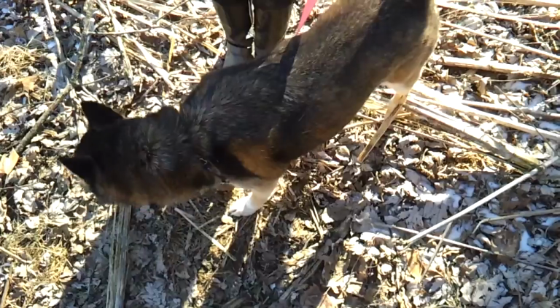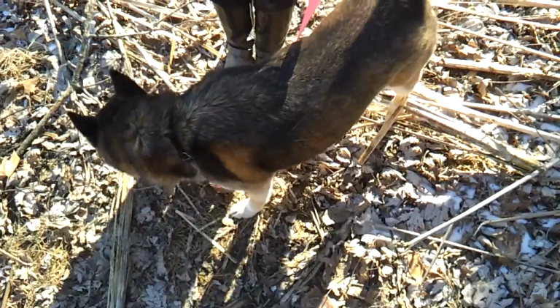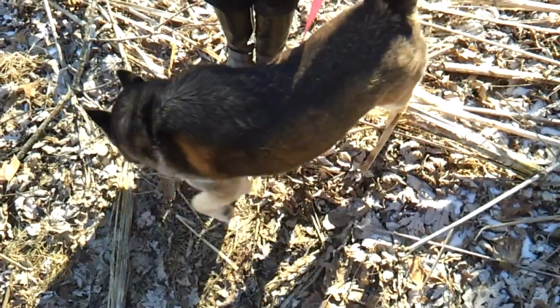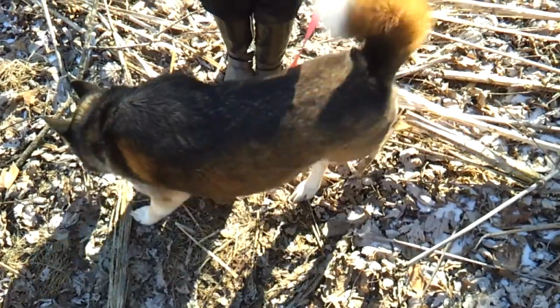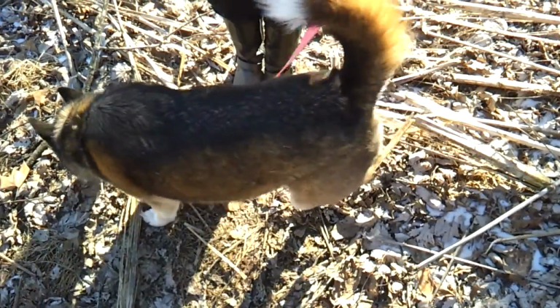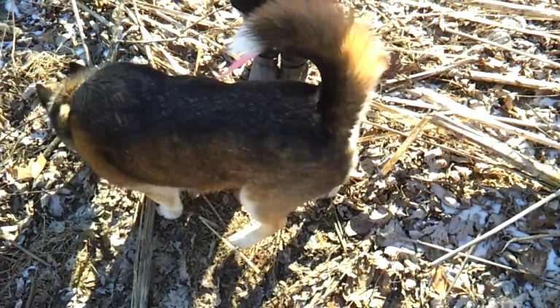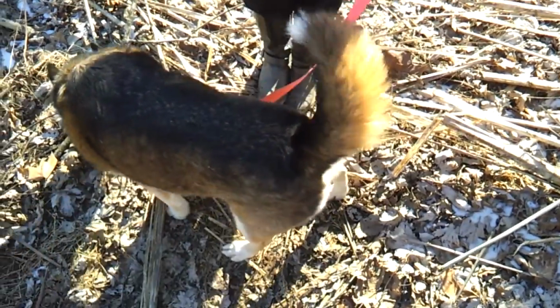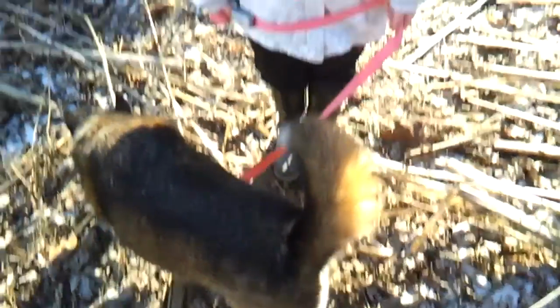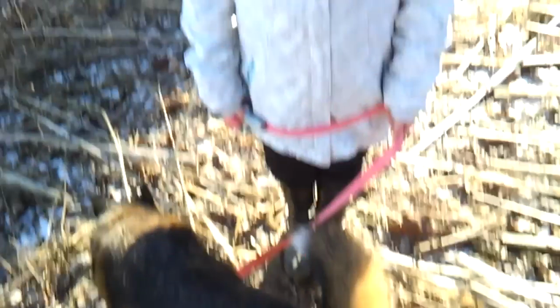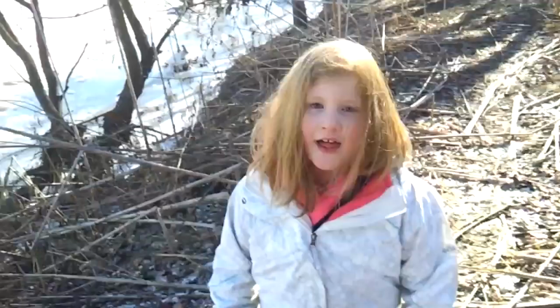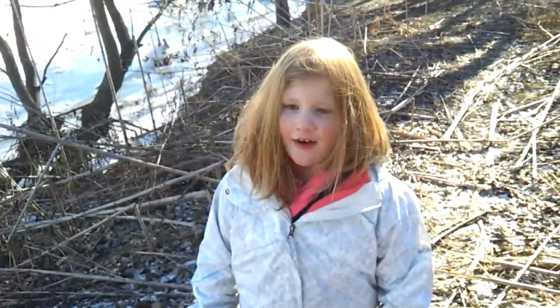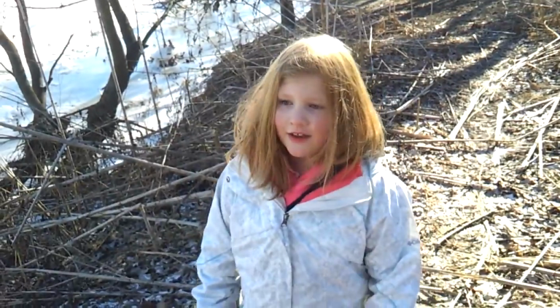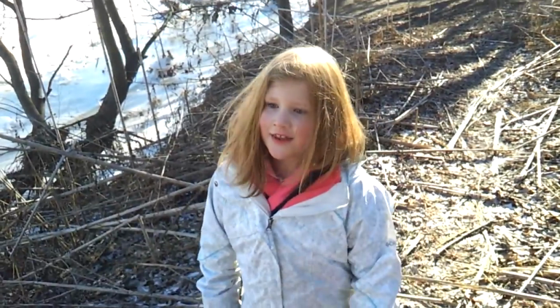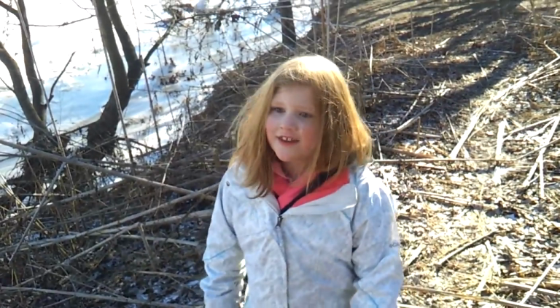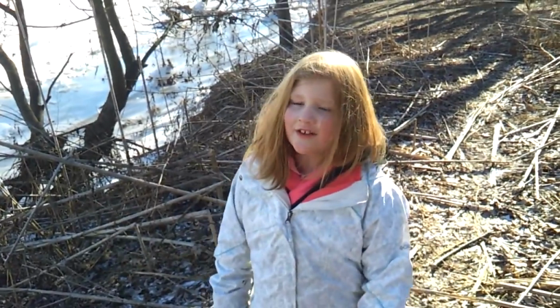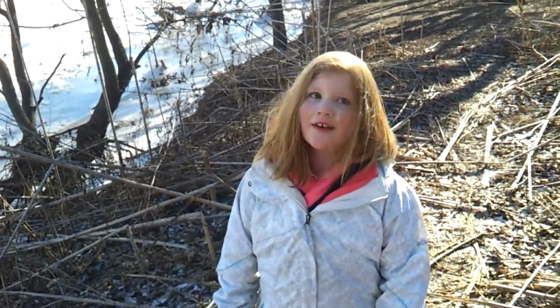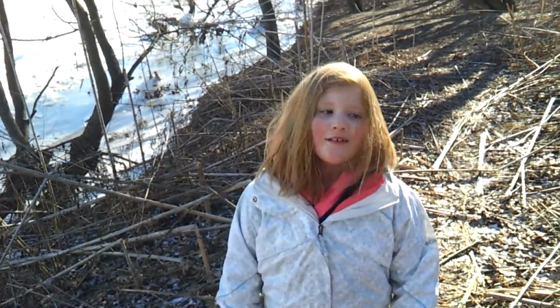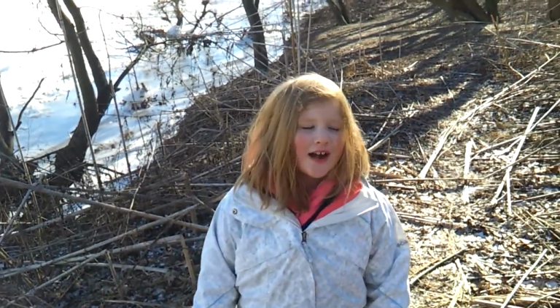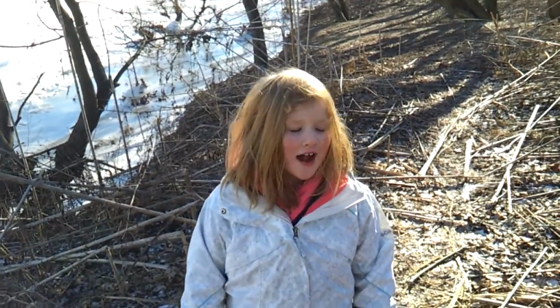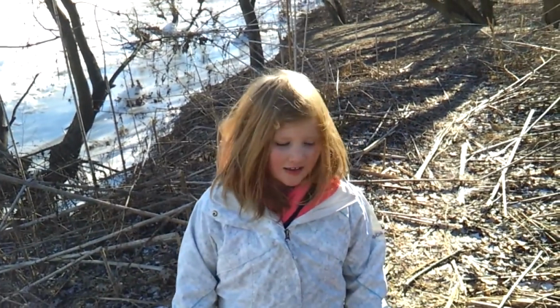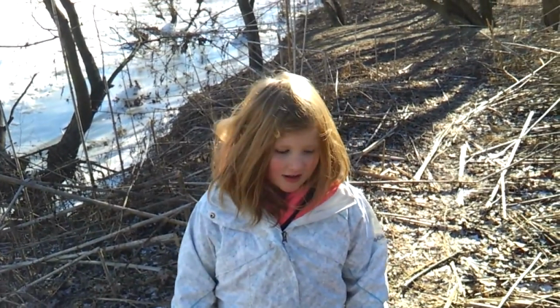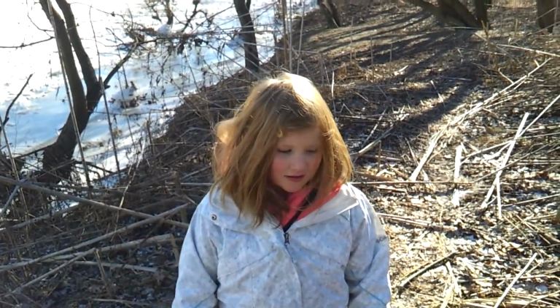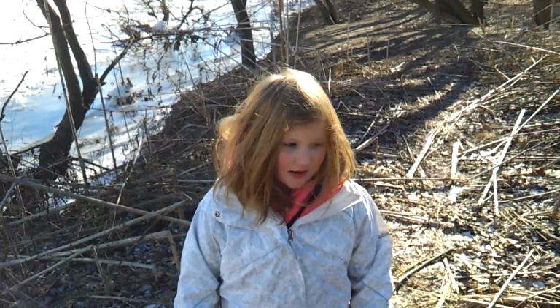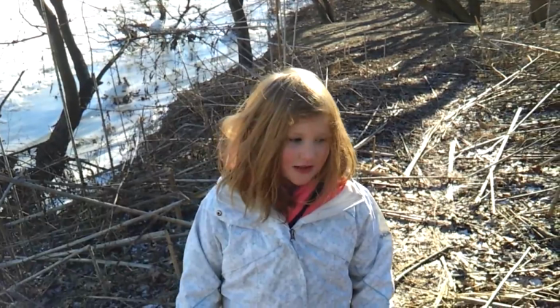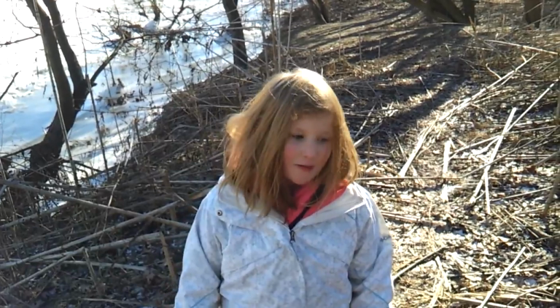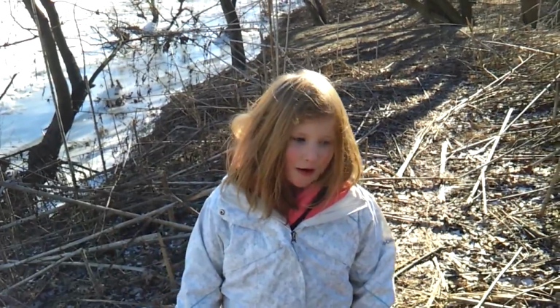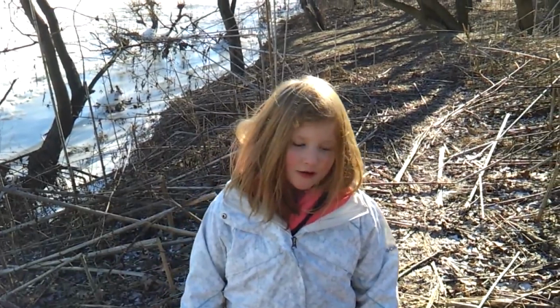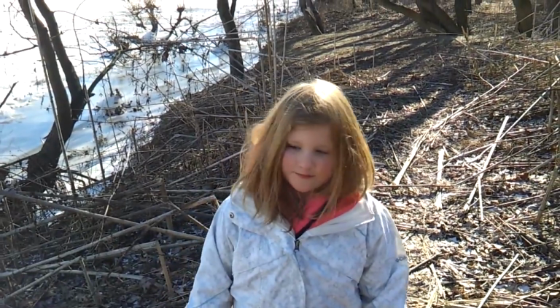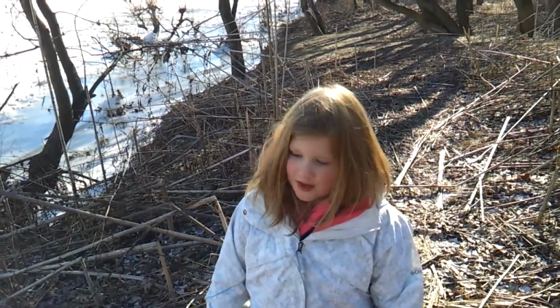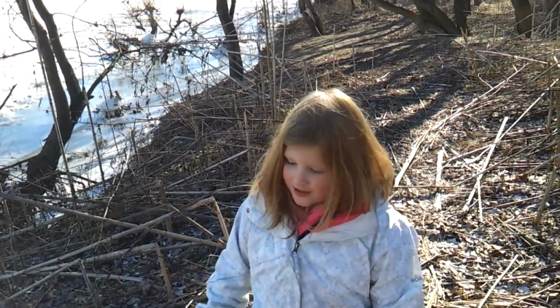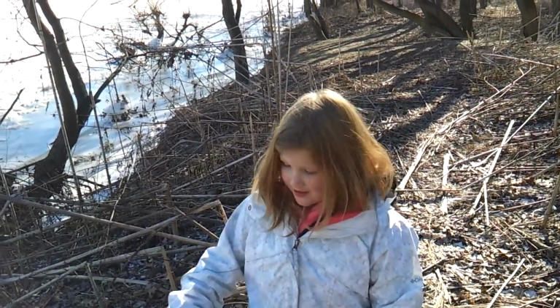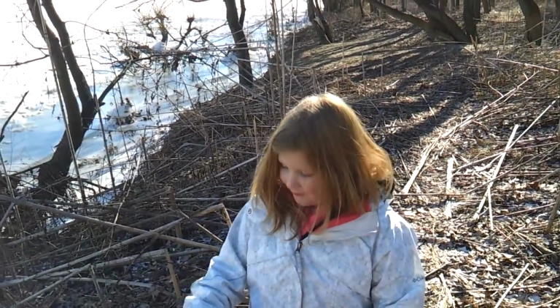Three, two, one — hello! This is Loki. We are at a dog park. This is Sophie.